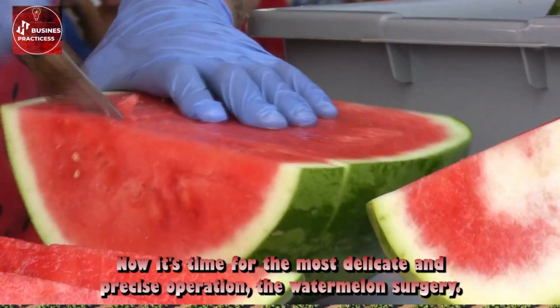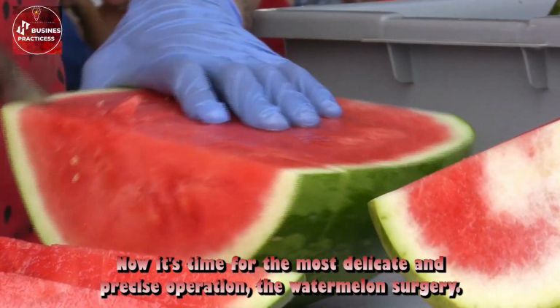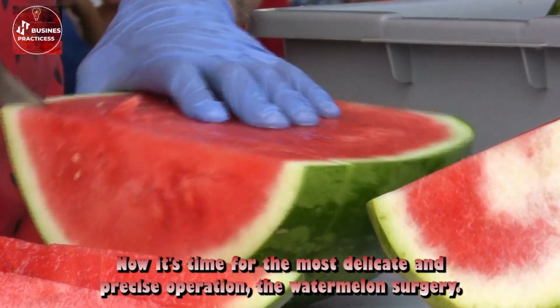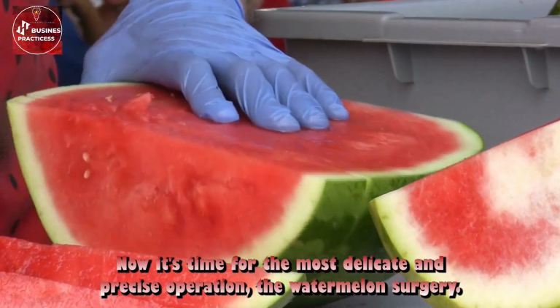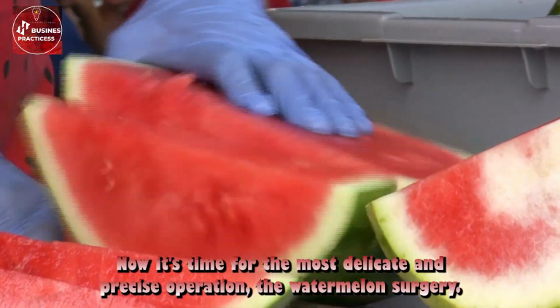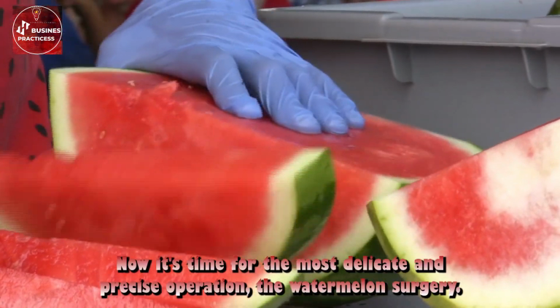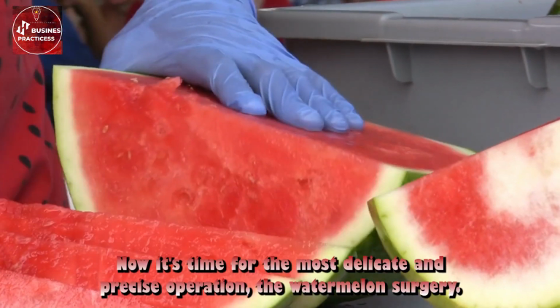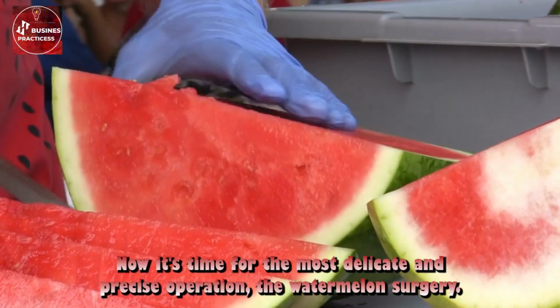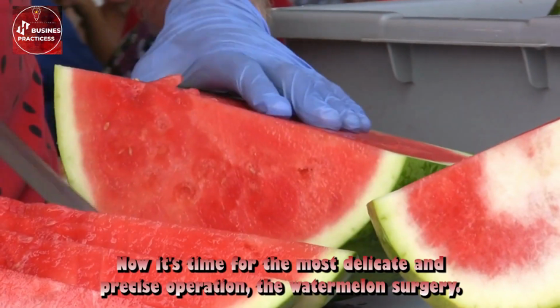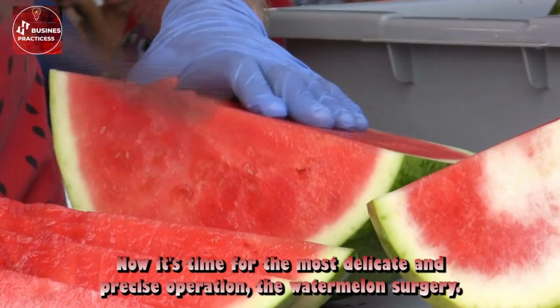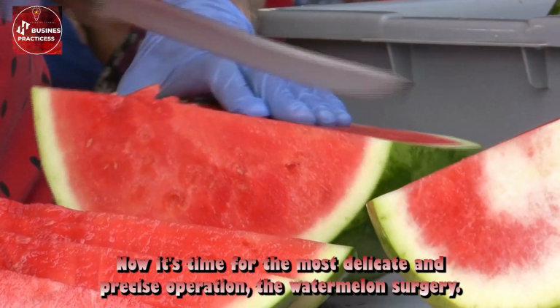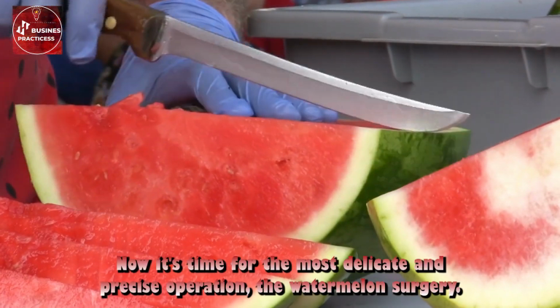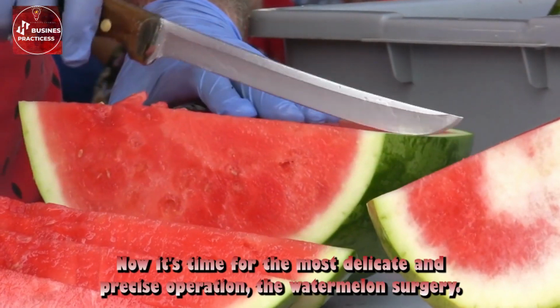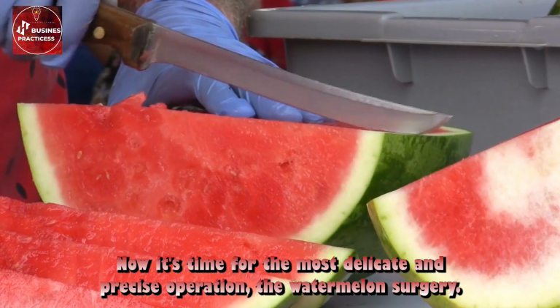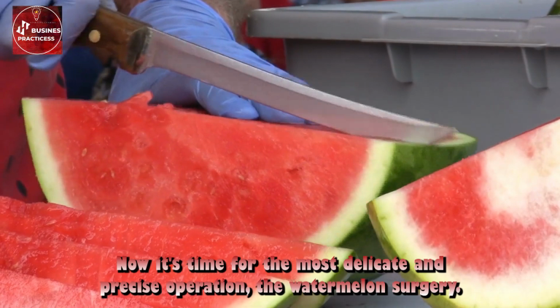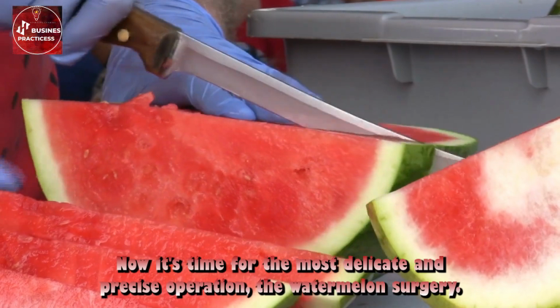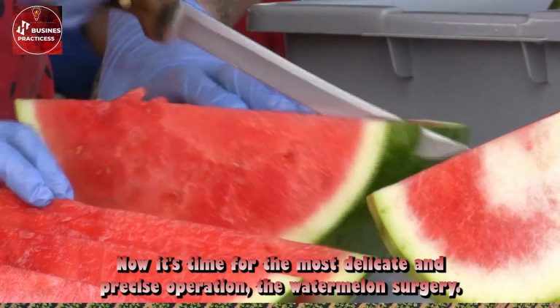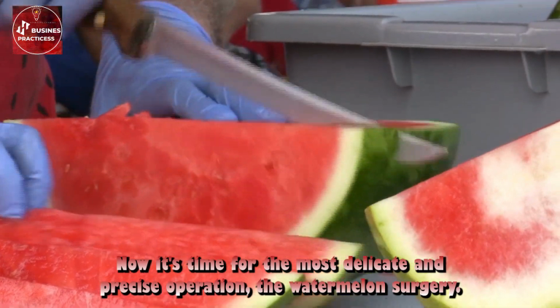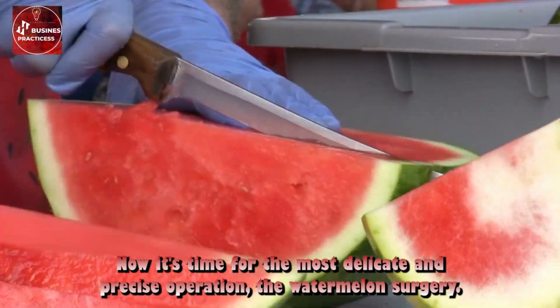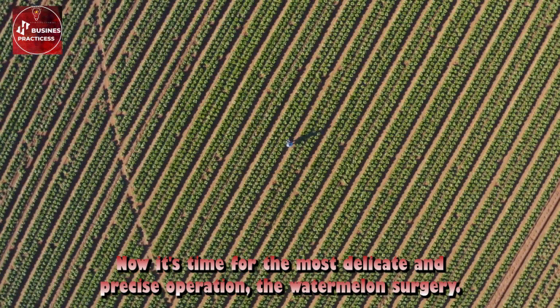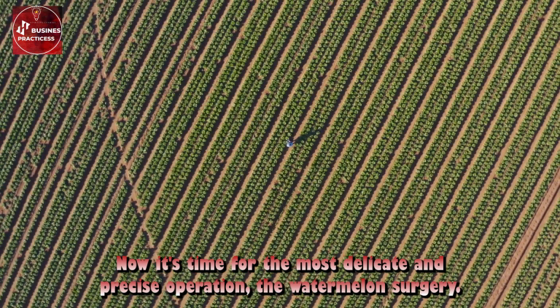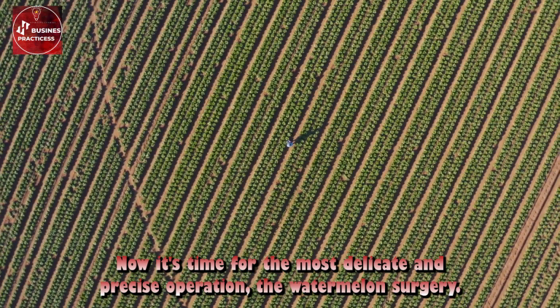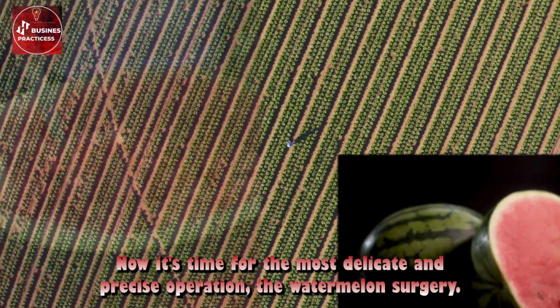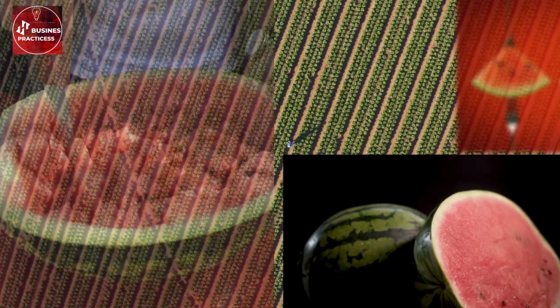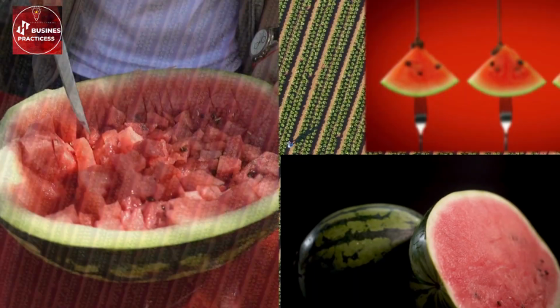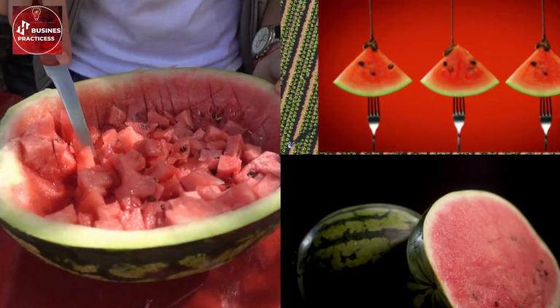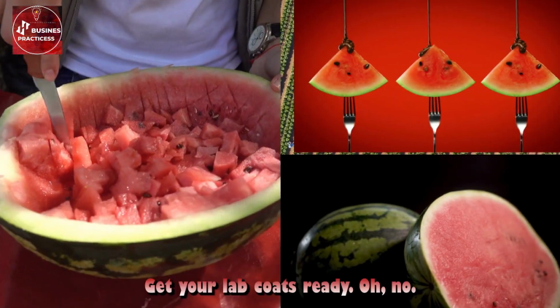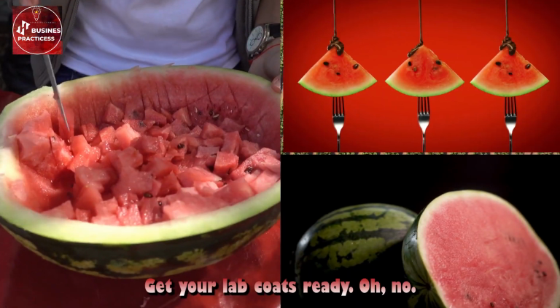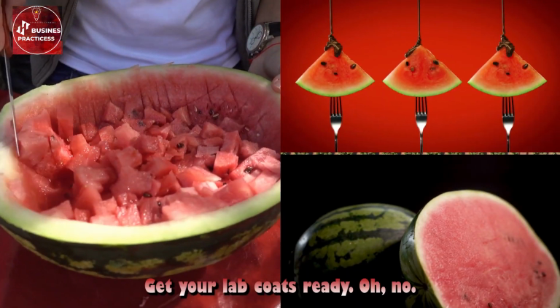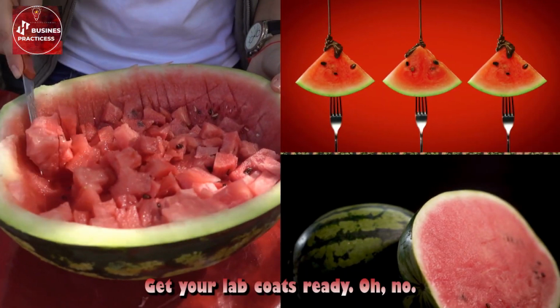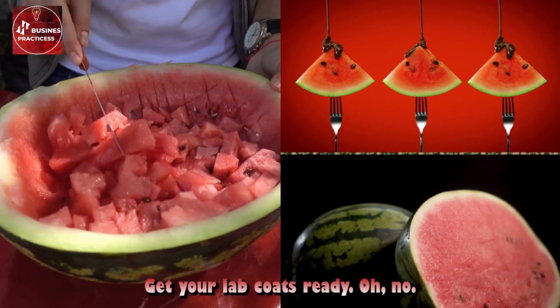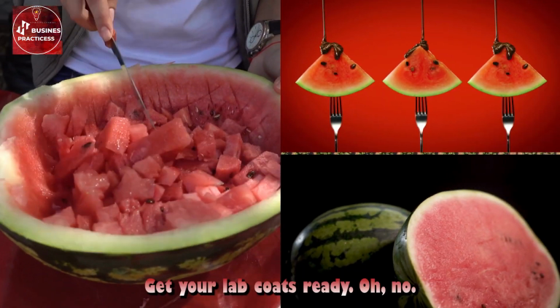Now it's time for the most delicate and precise operation: the watermelon surgery. Get your lab coats ready.